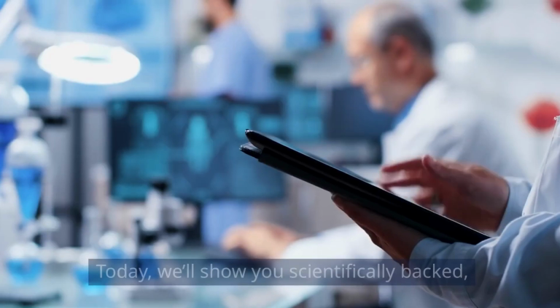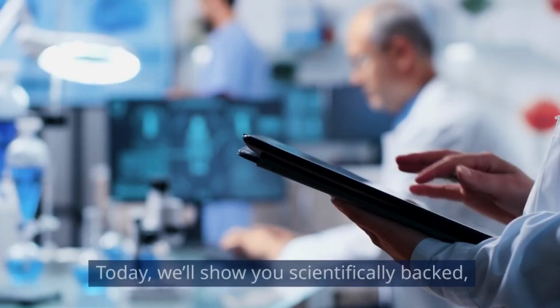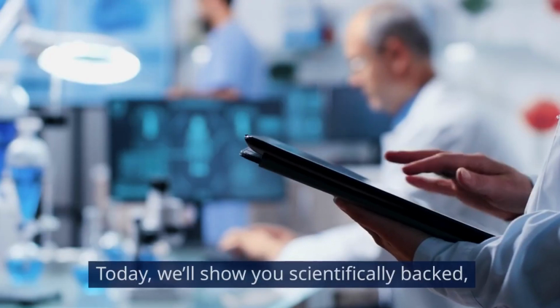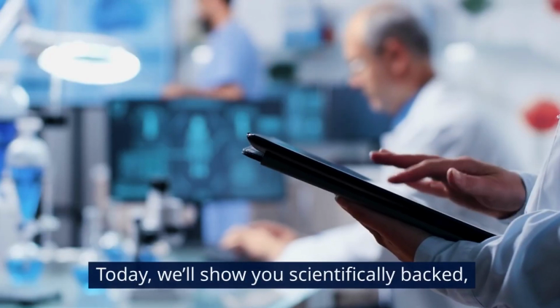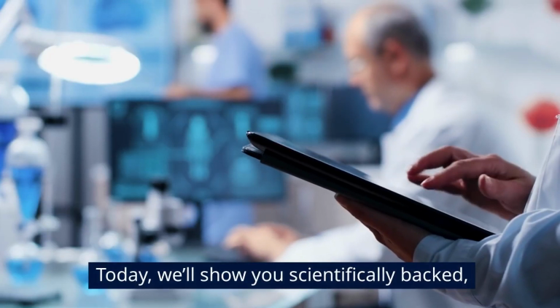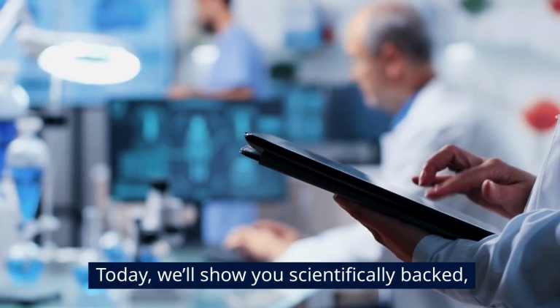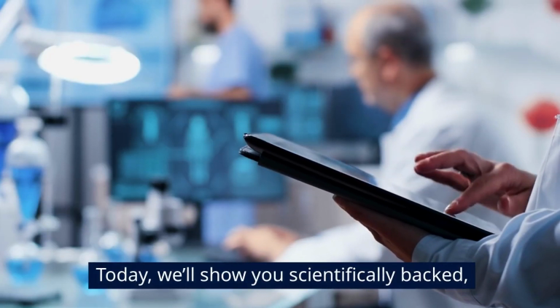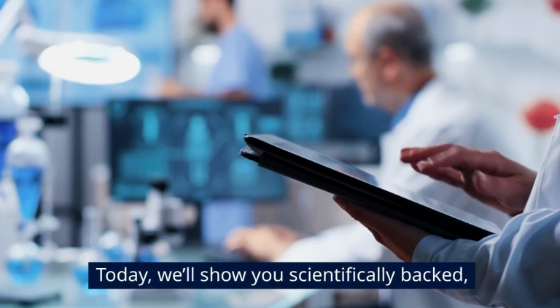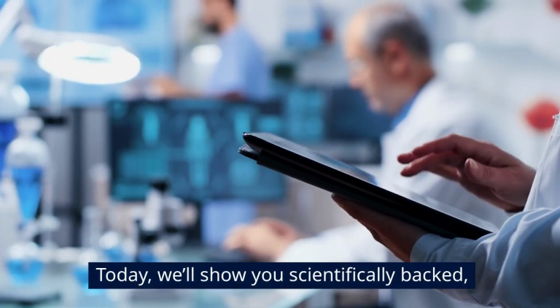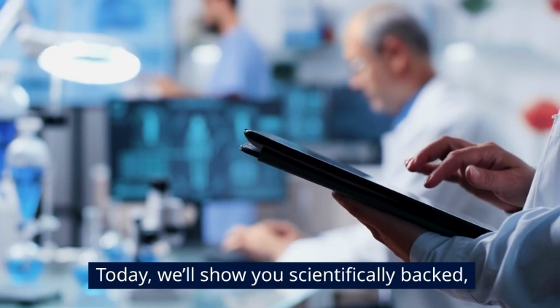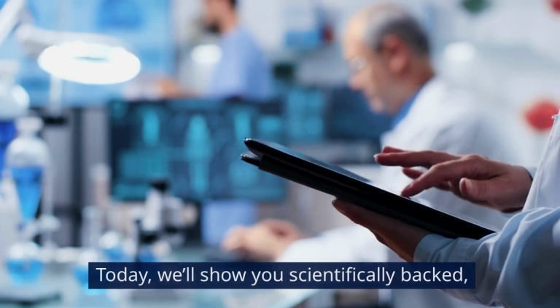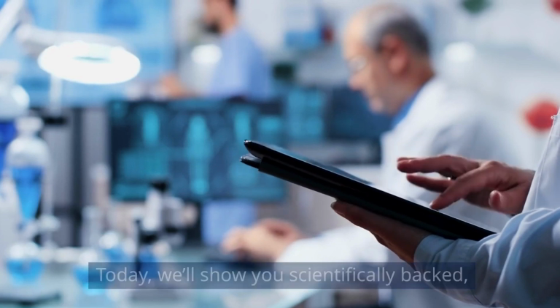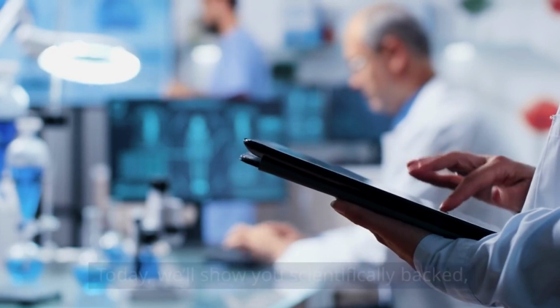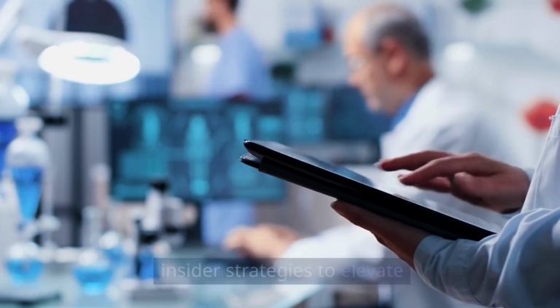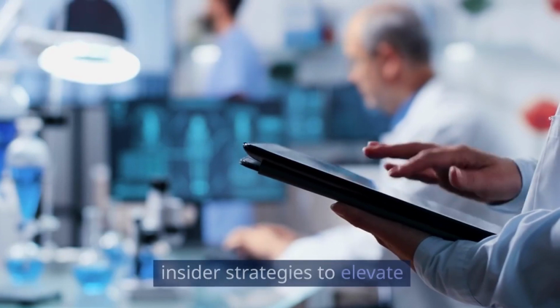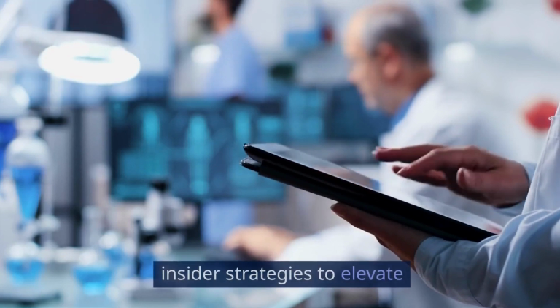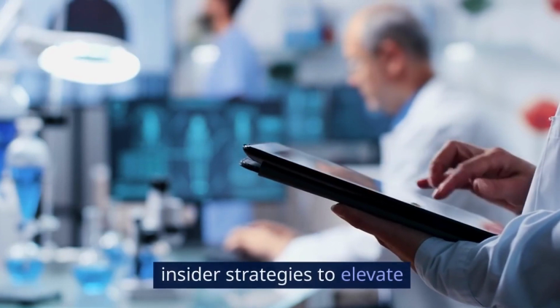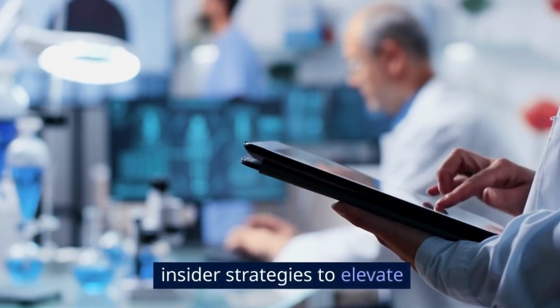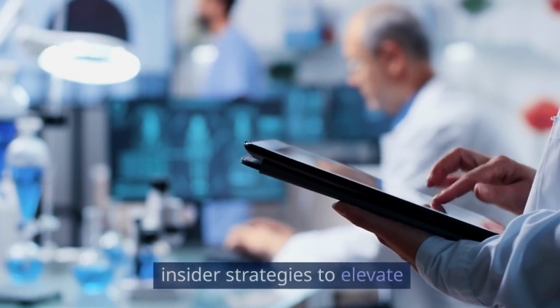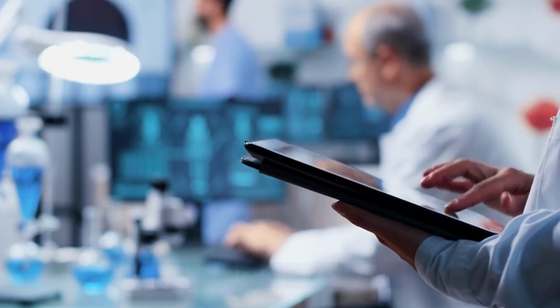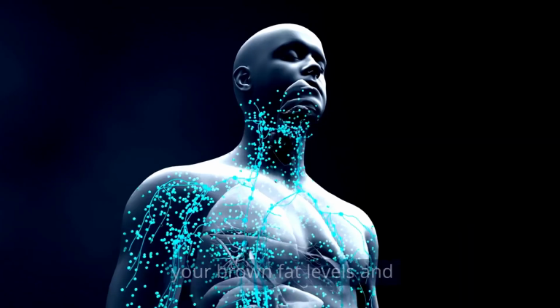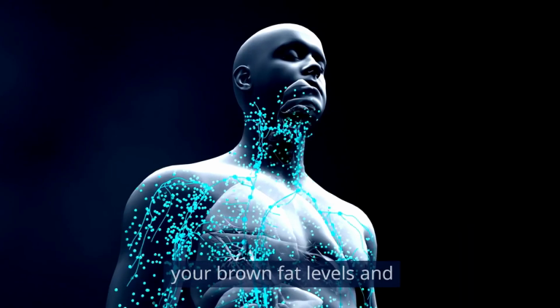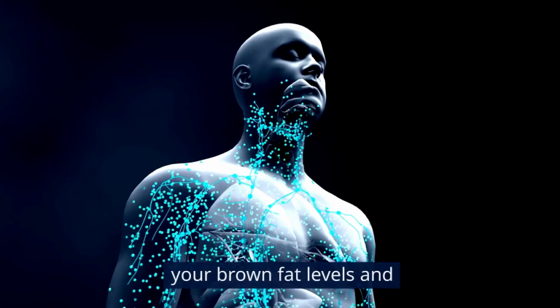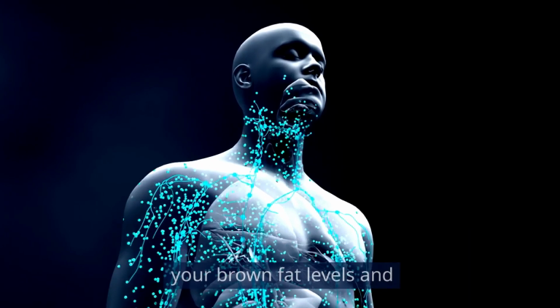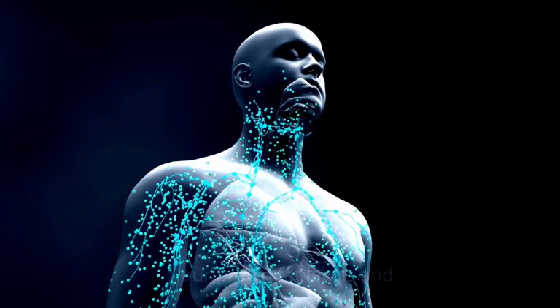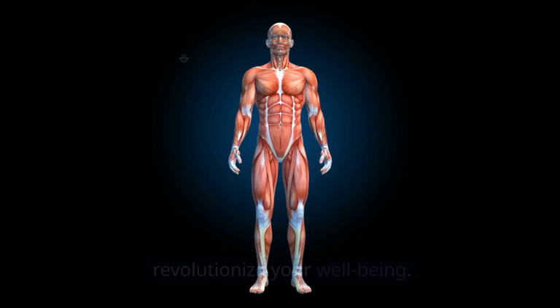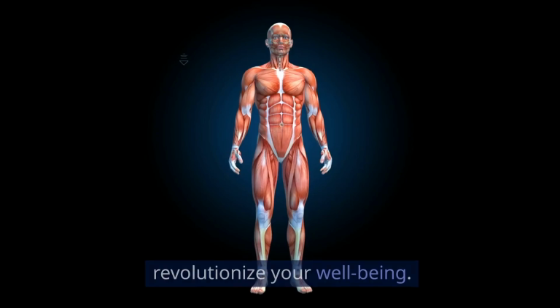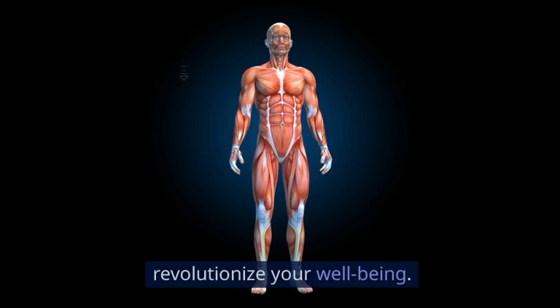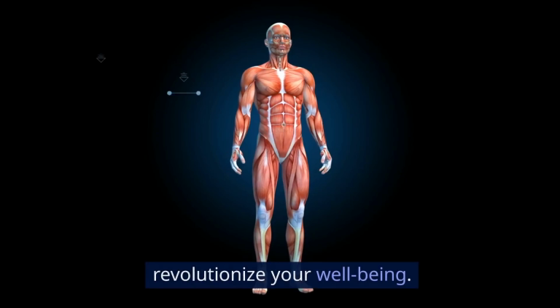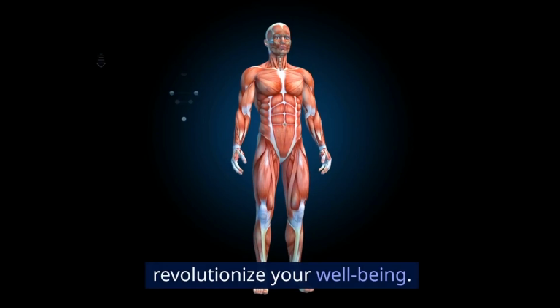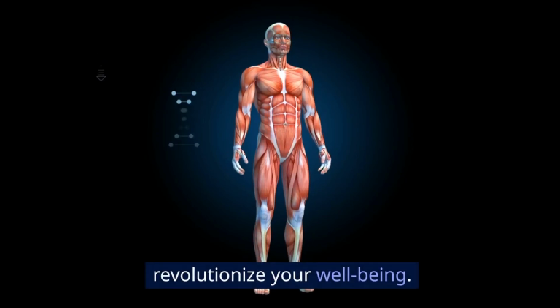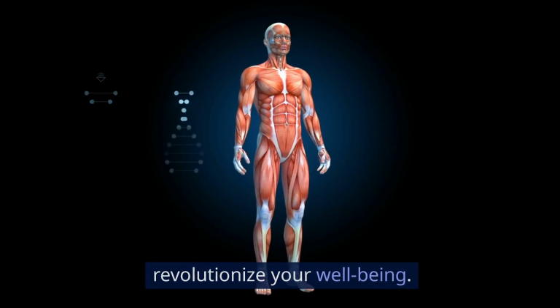Today, we'll show you scientifically backed insider strategies to elevate your brown fat levels and revolutionize your well-being.